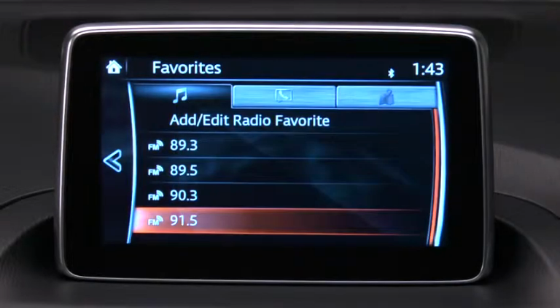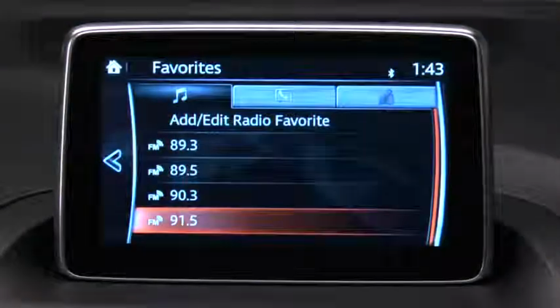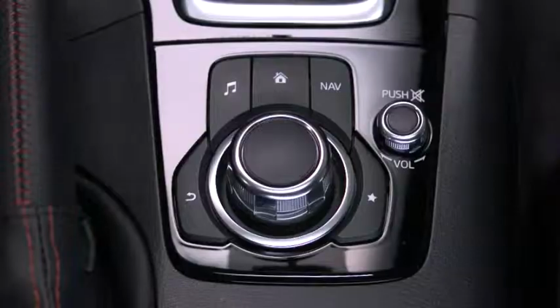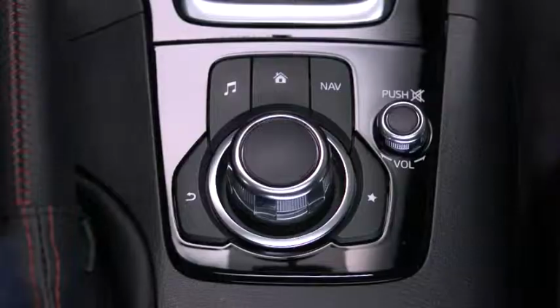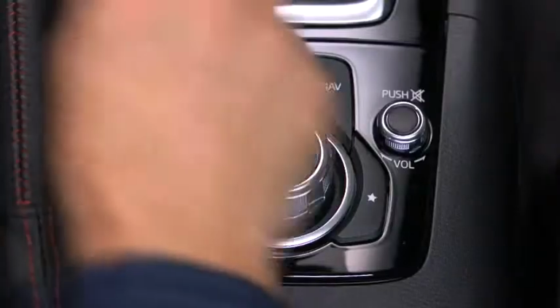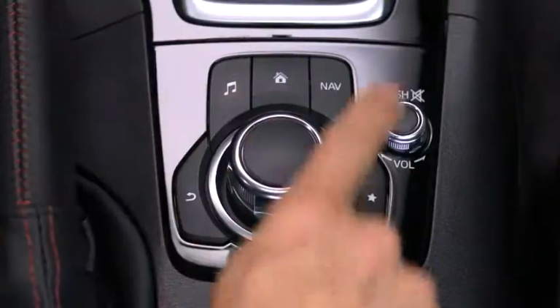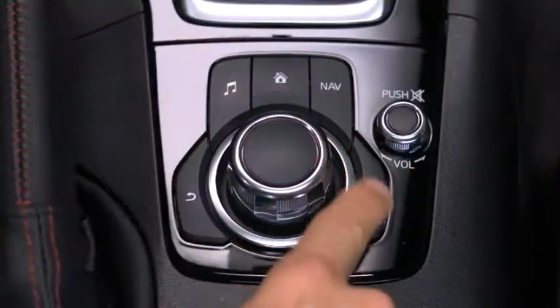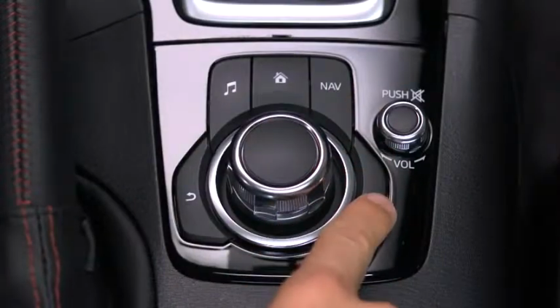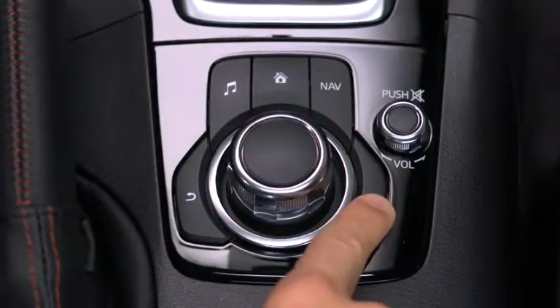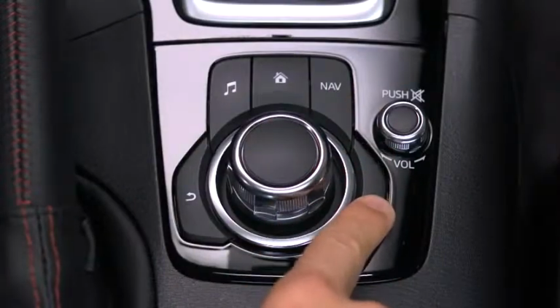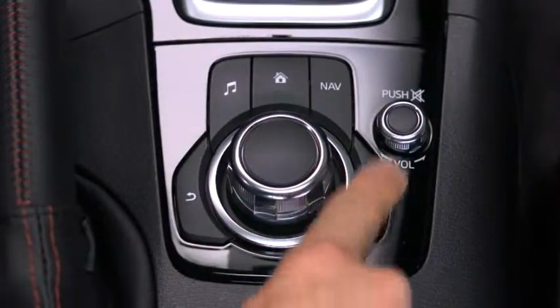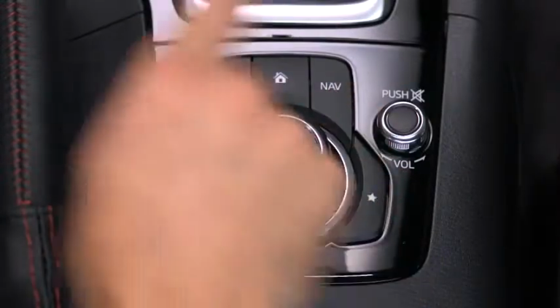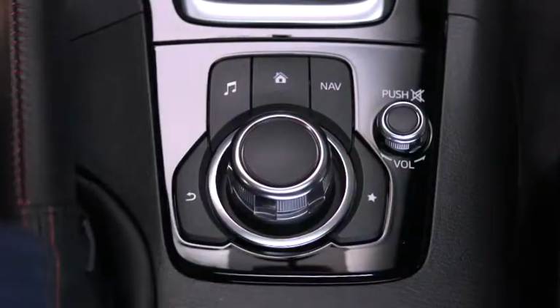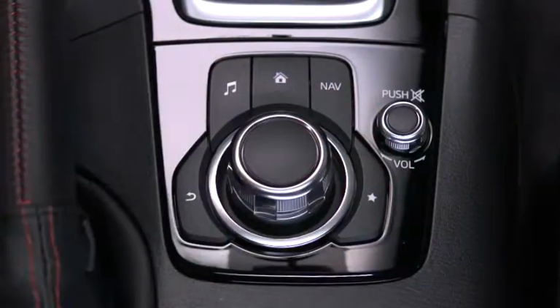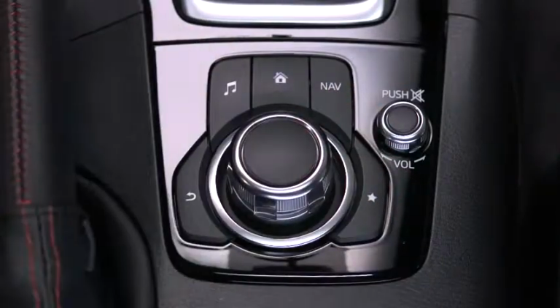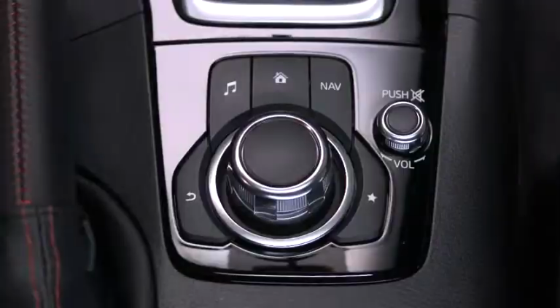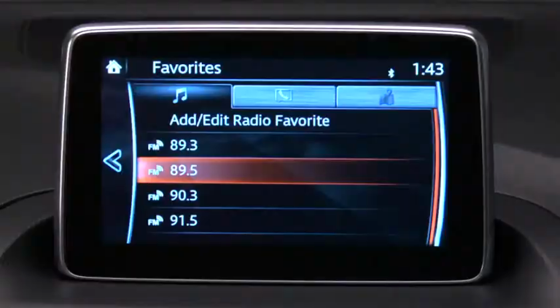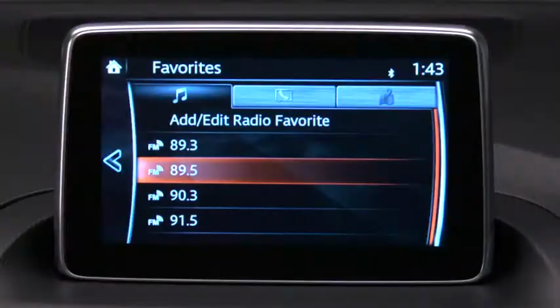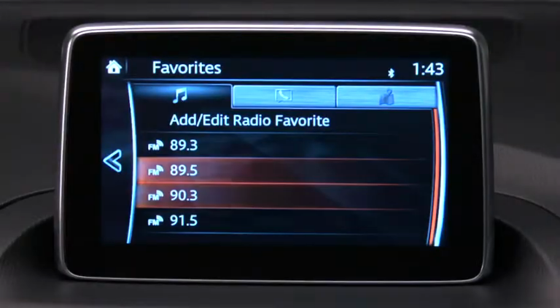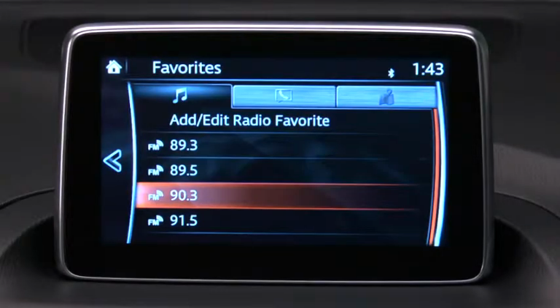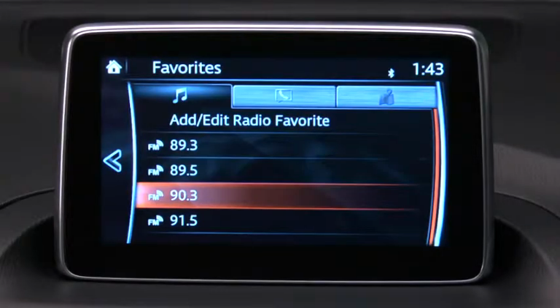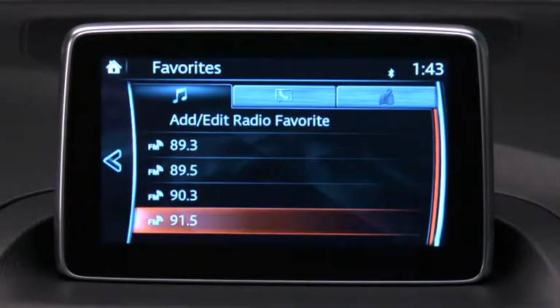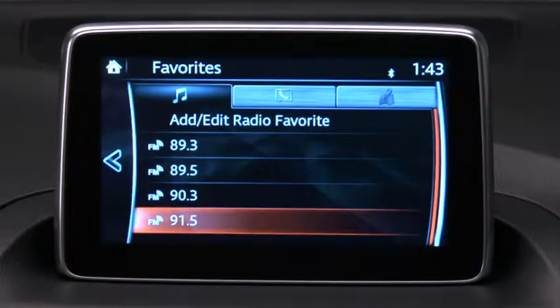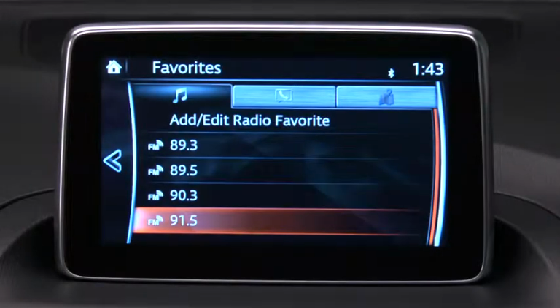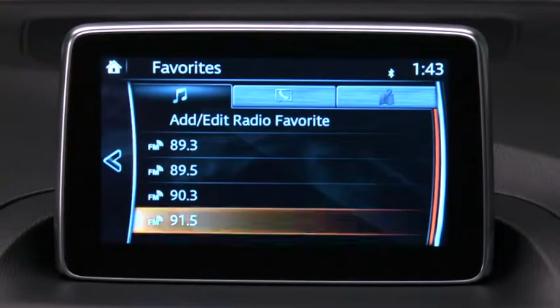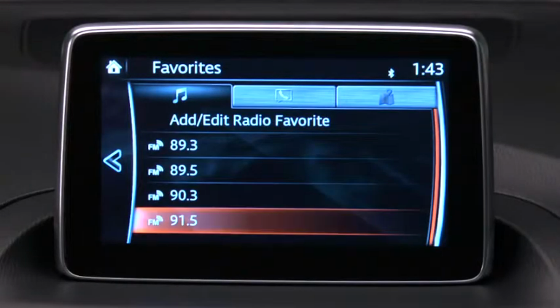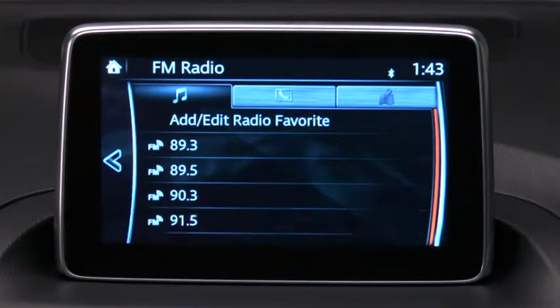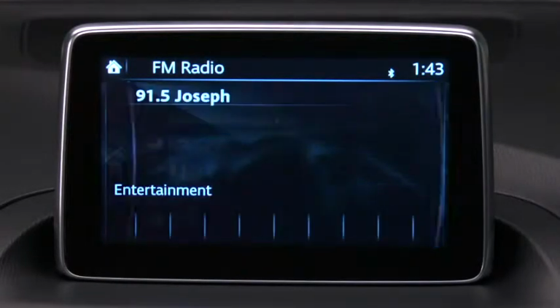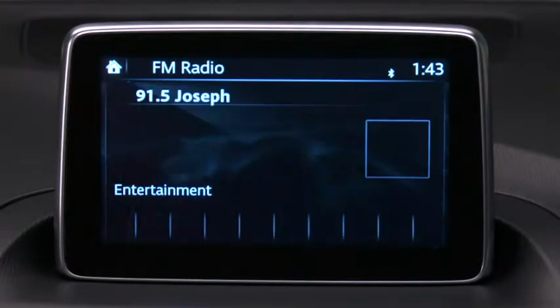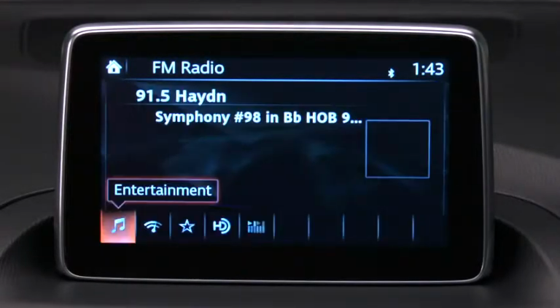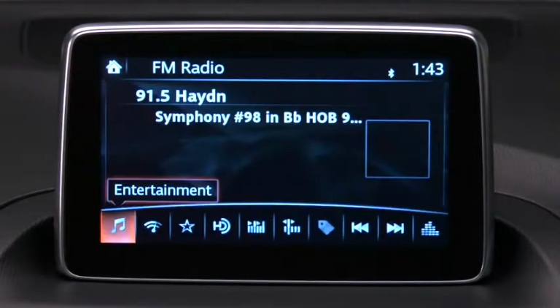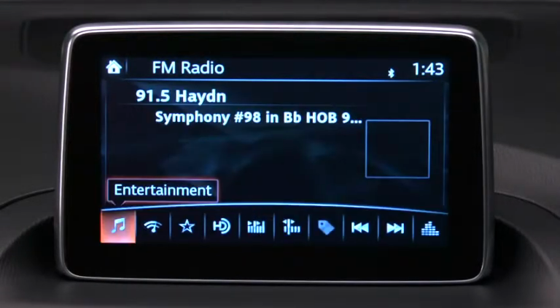To retrieve a favorite, press the Favorites button and then select the favorite station, location, contact, or destination.